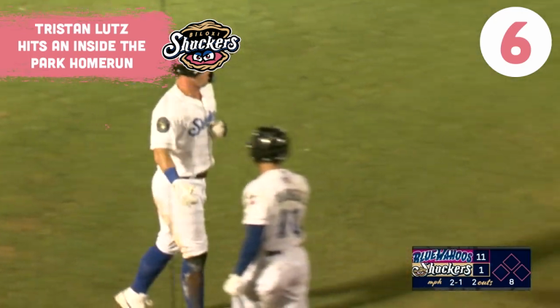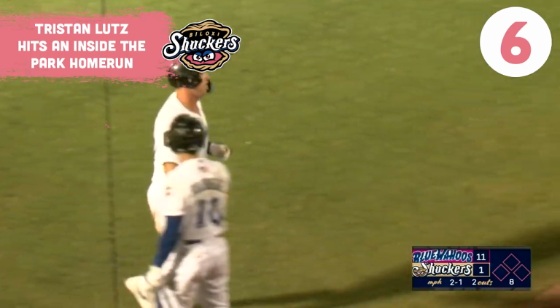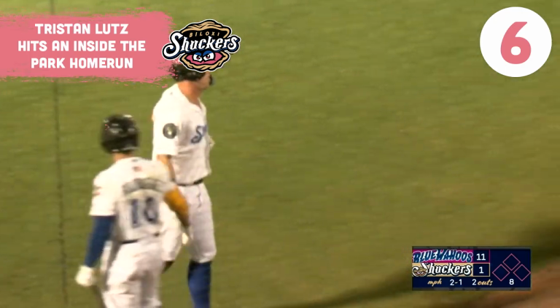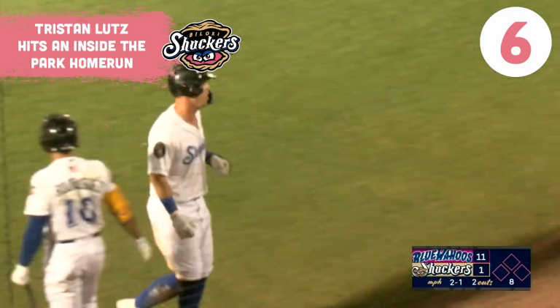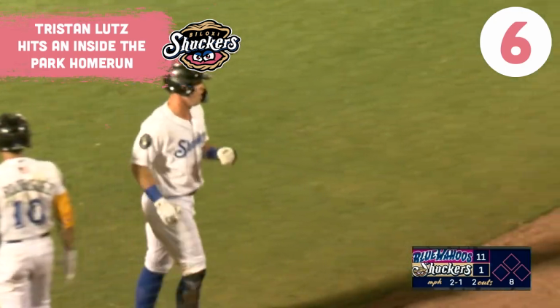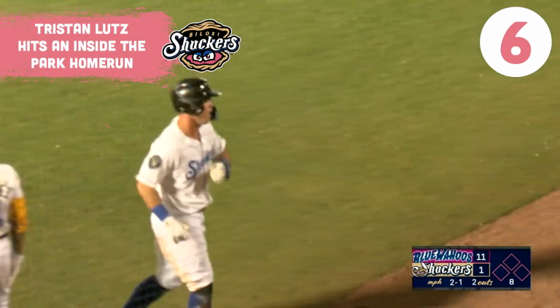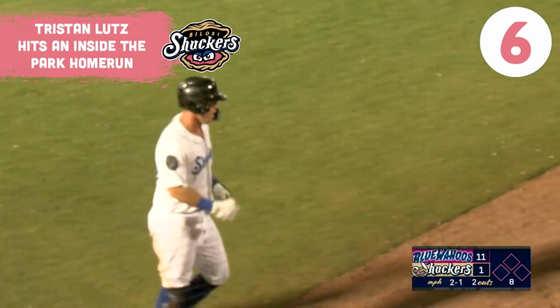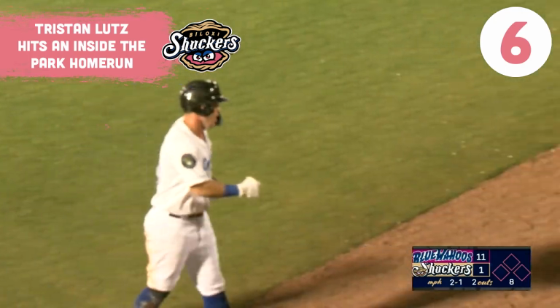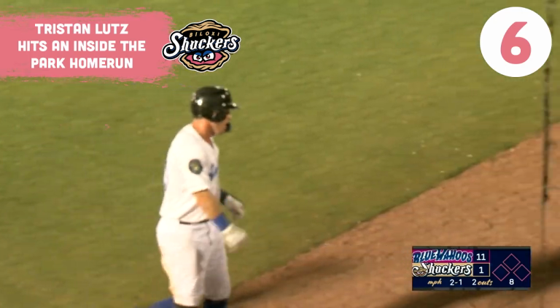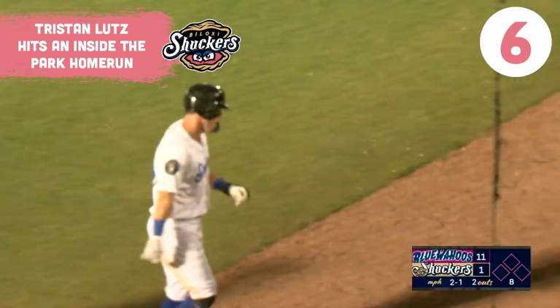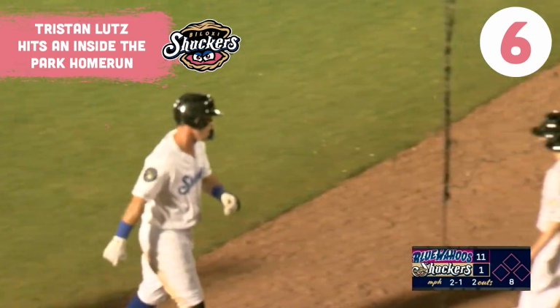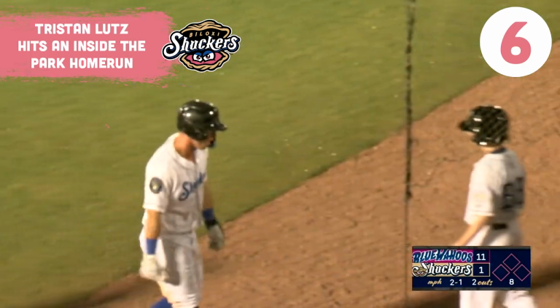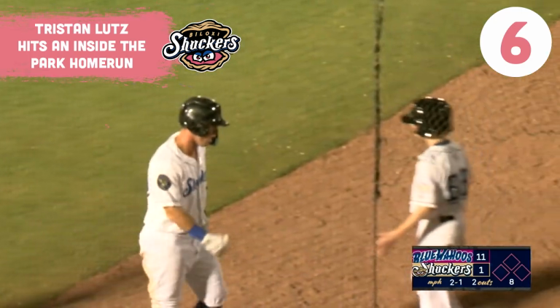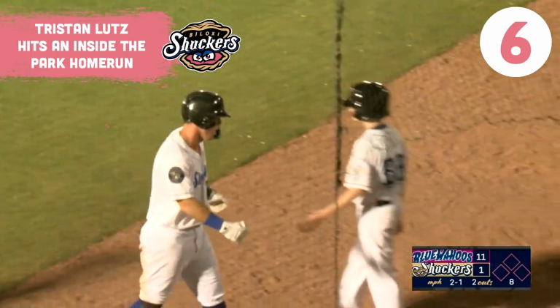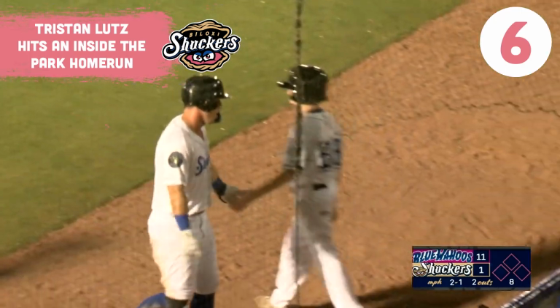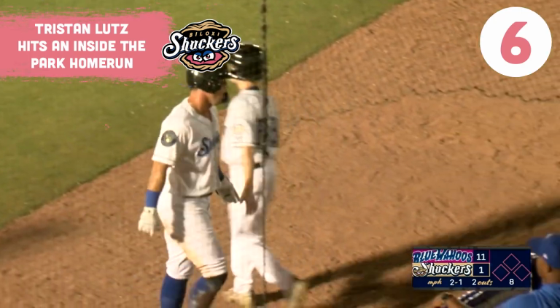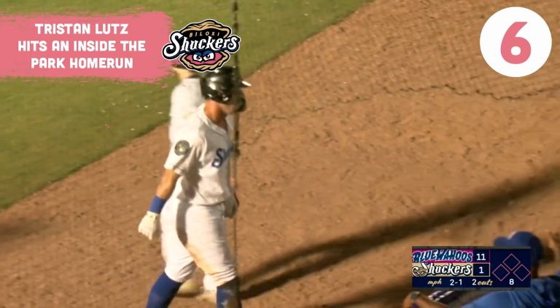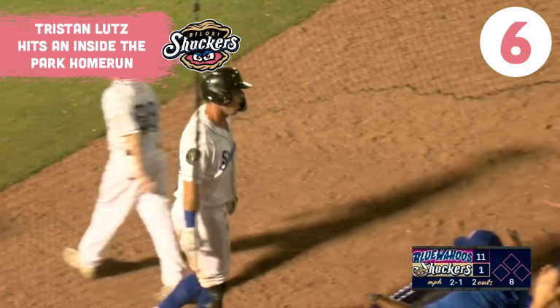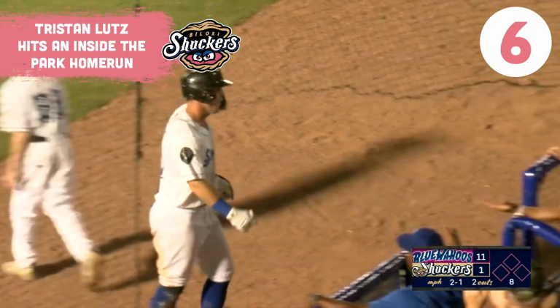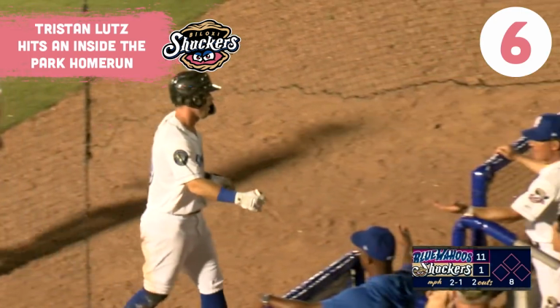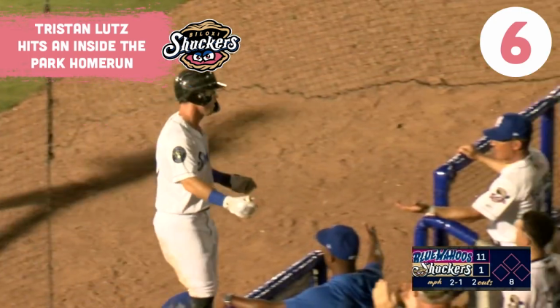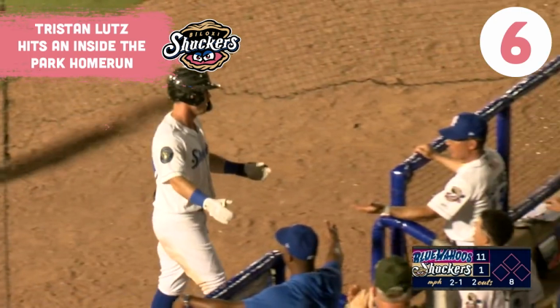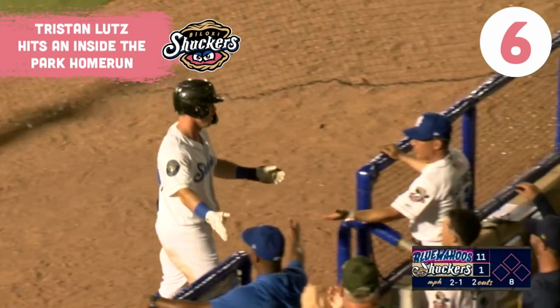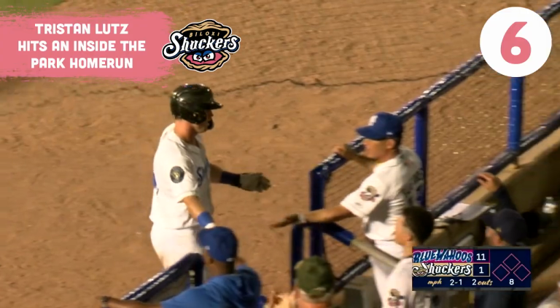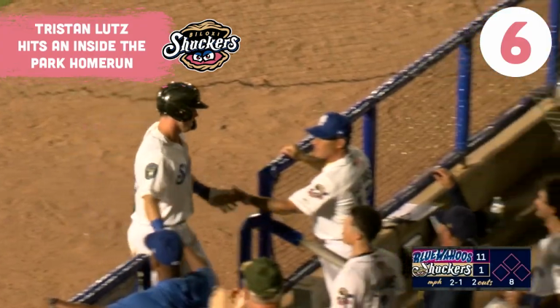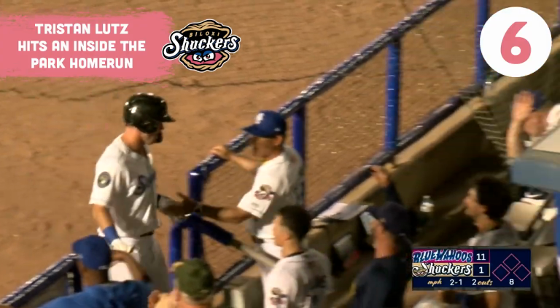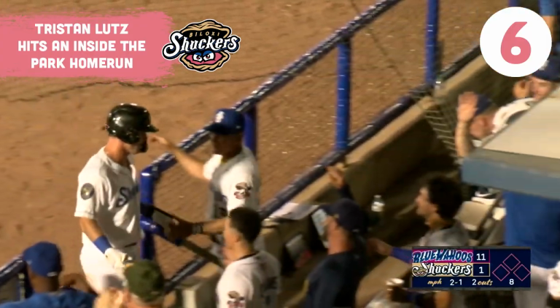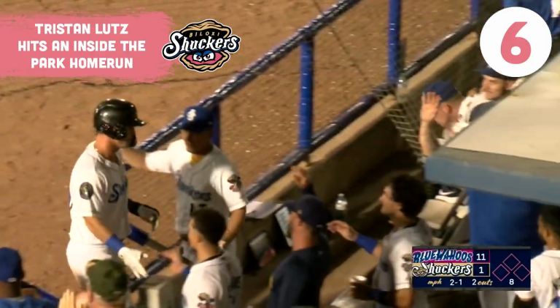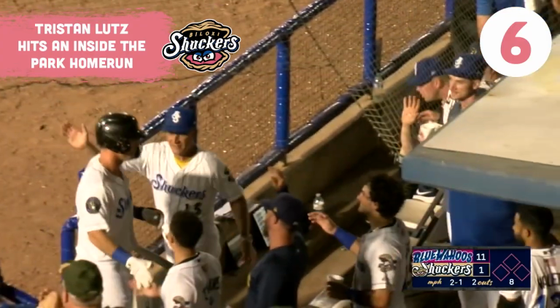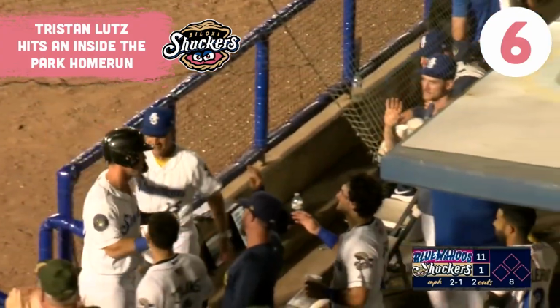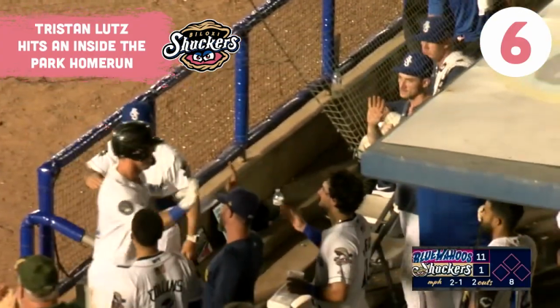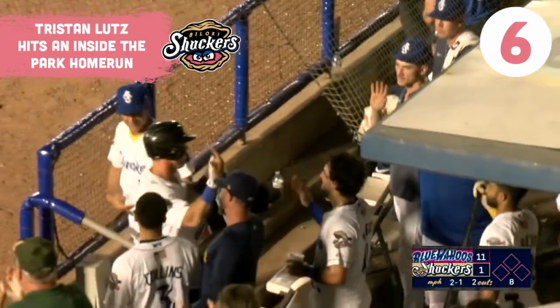But Victor Mesa Jr. is down in a heap on the warning track in right center.